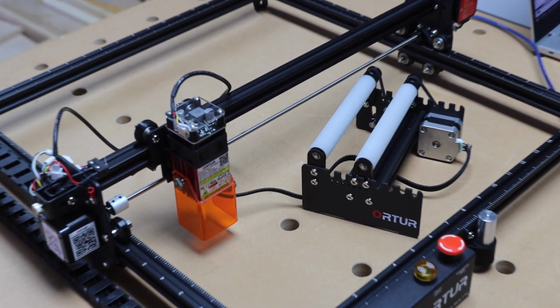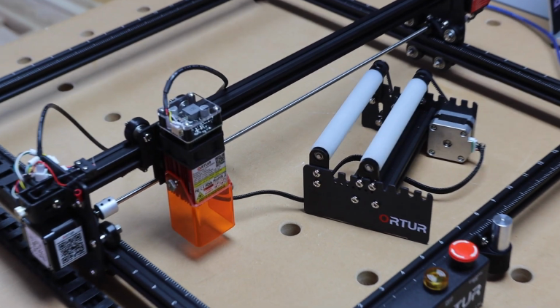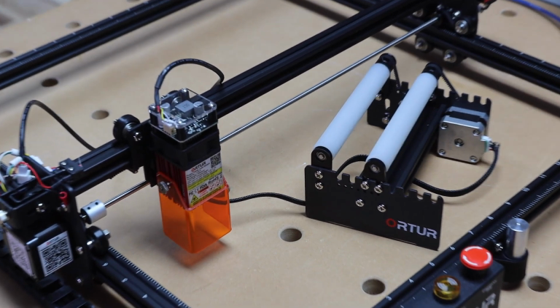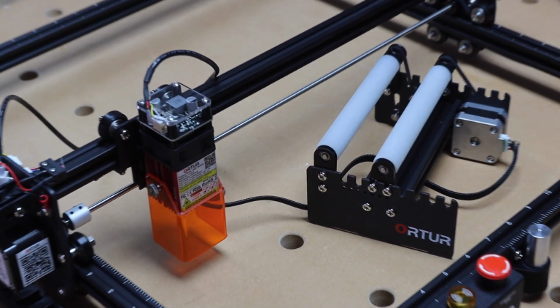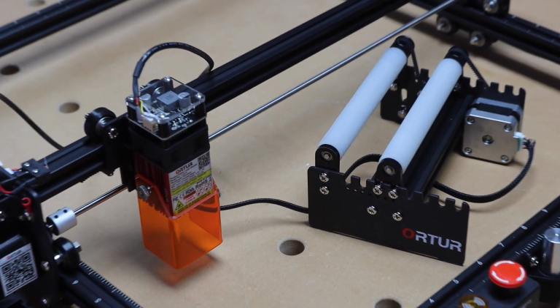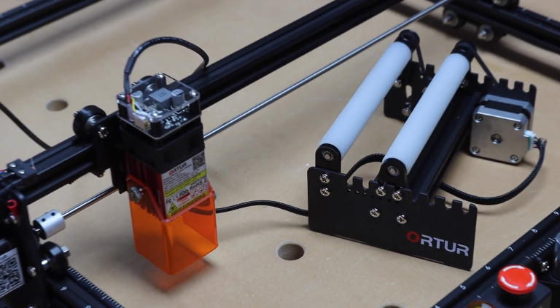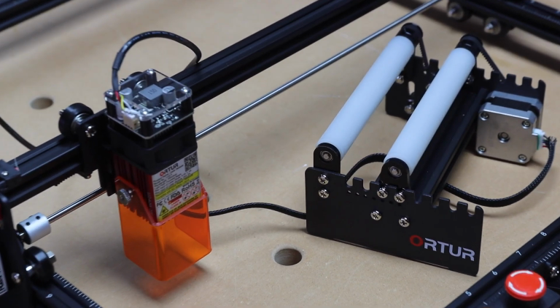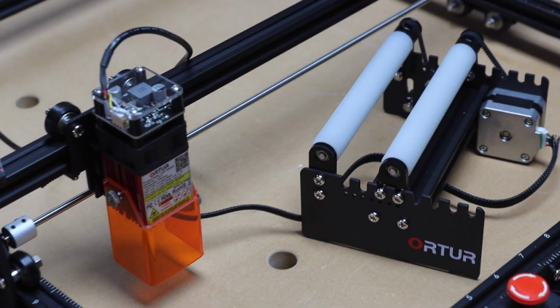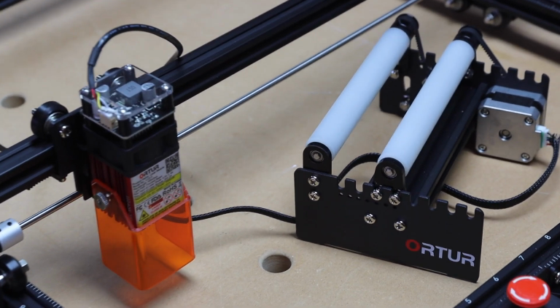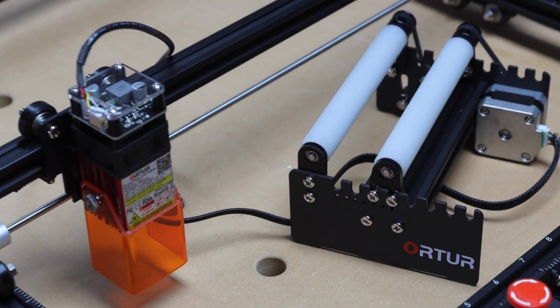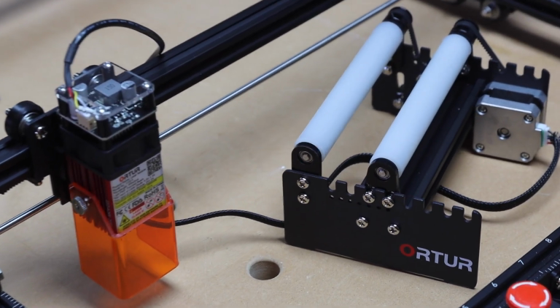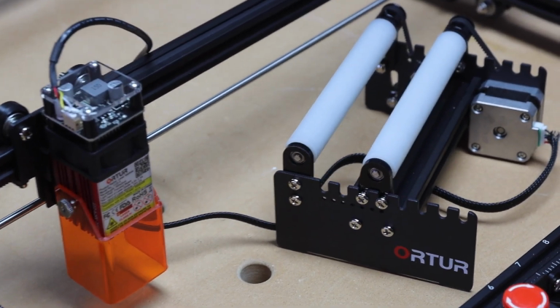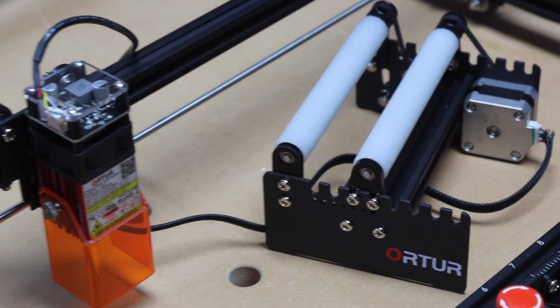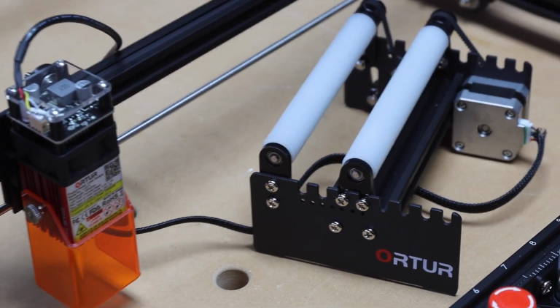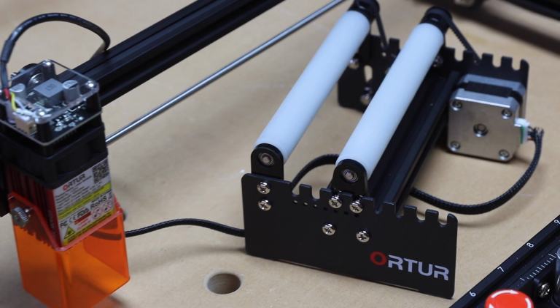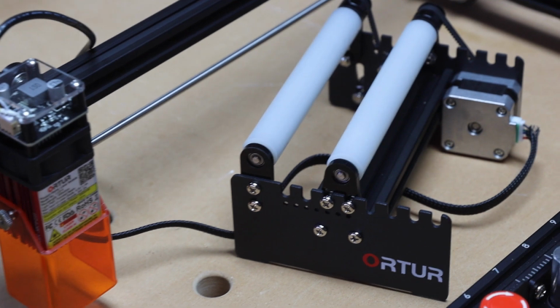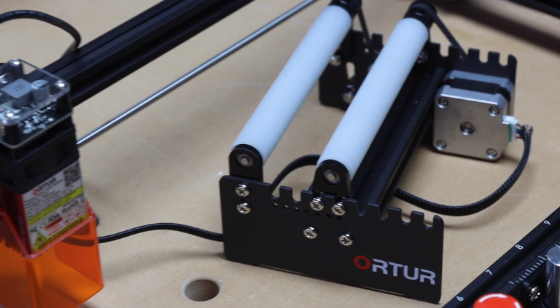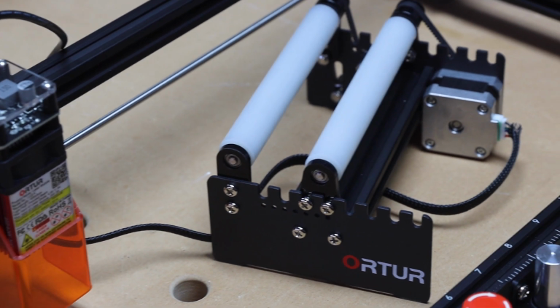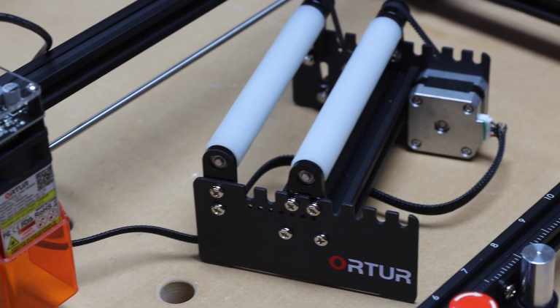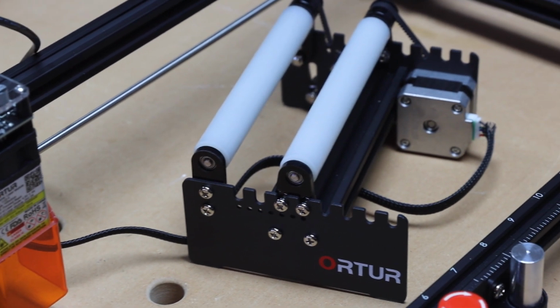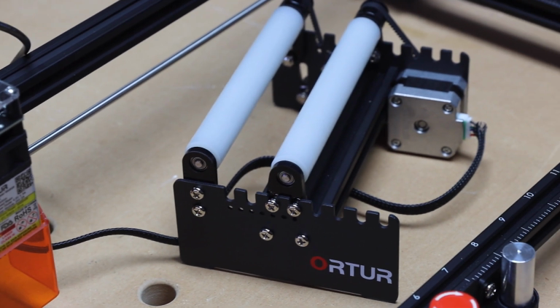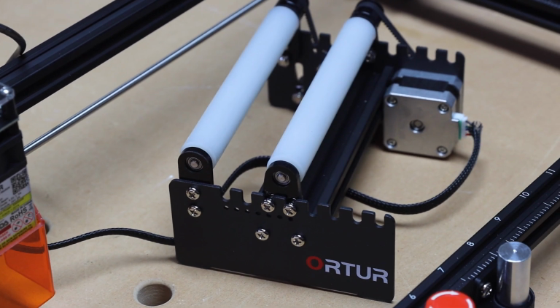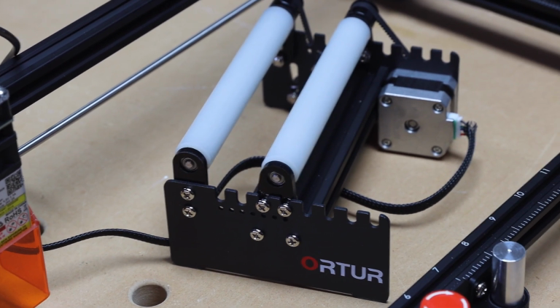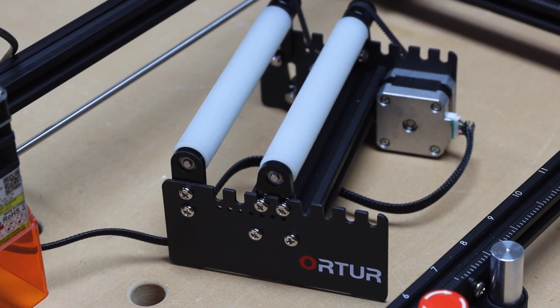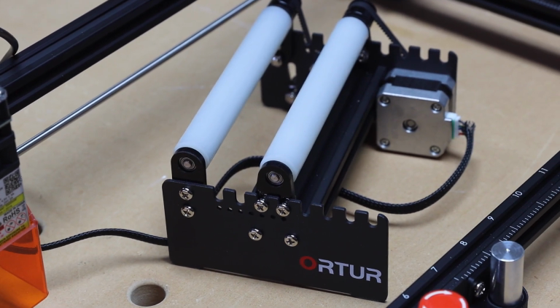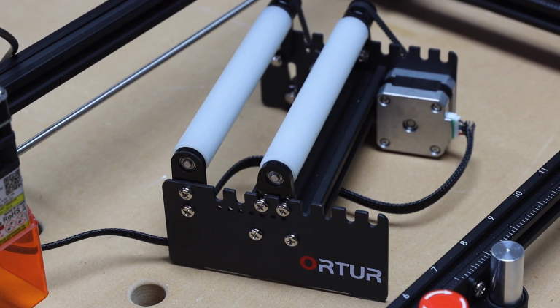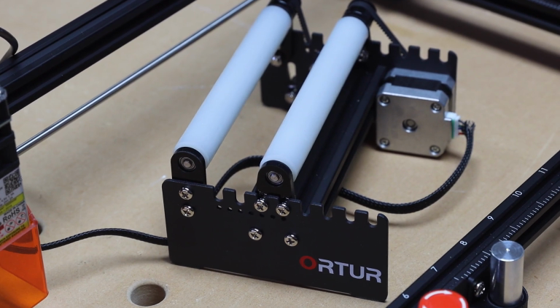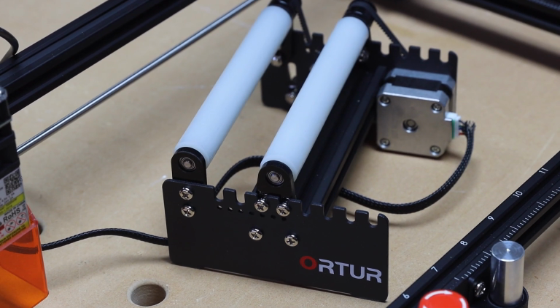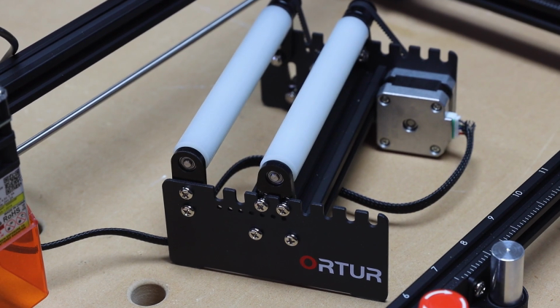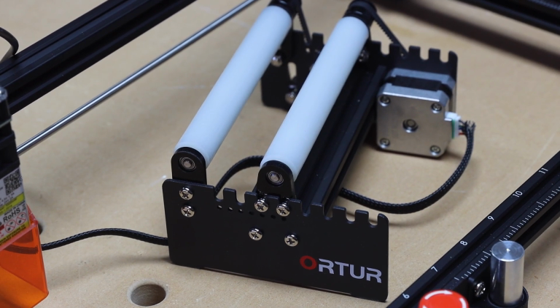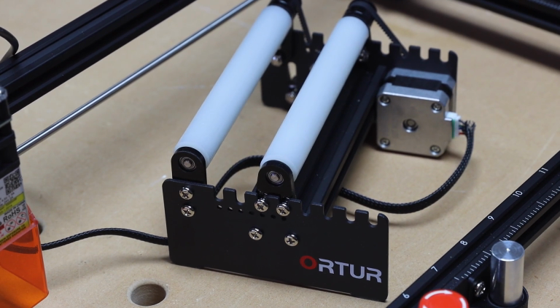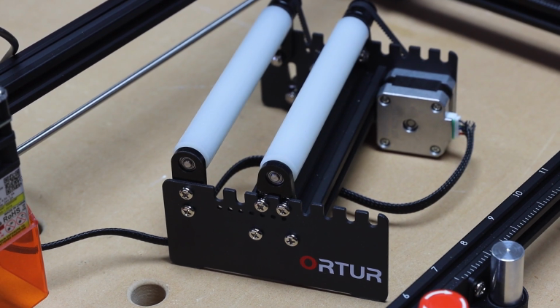Last but not least, Auteur also has a rotary roller accessory designed for cylindrical items.